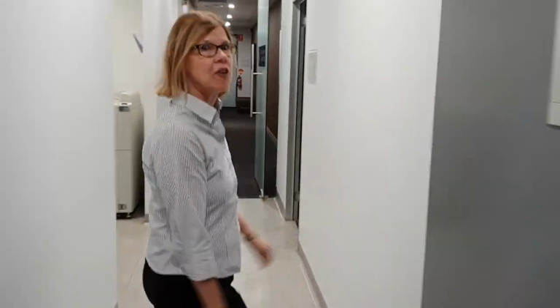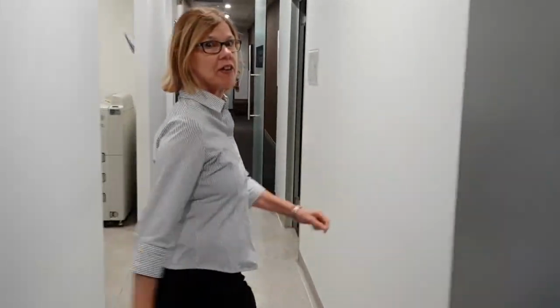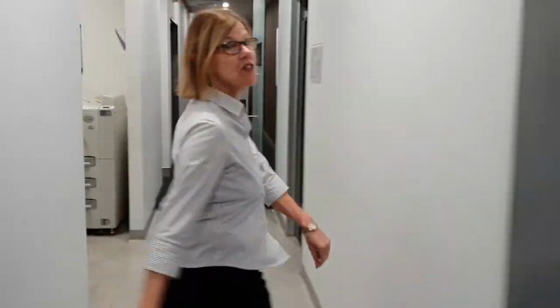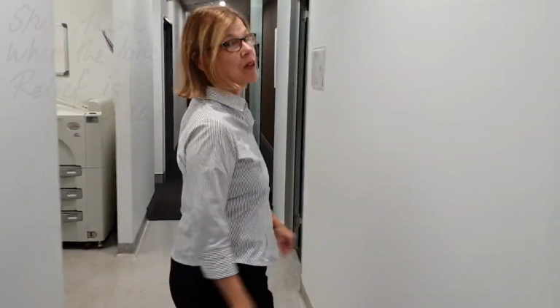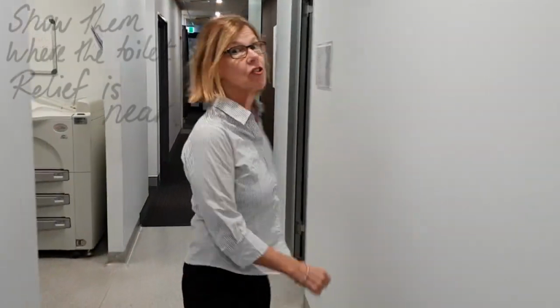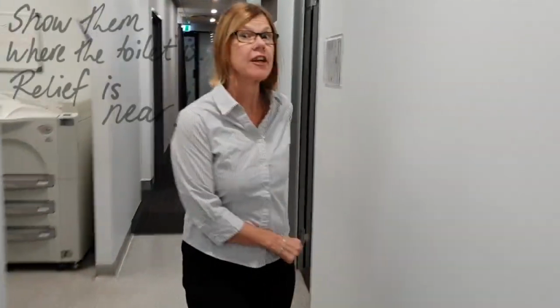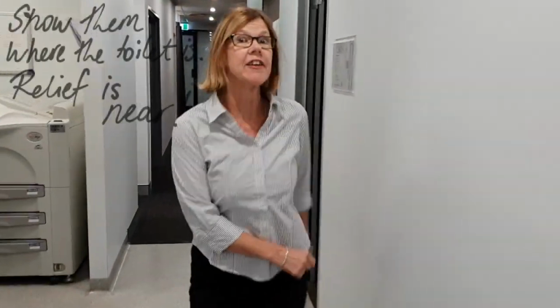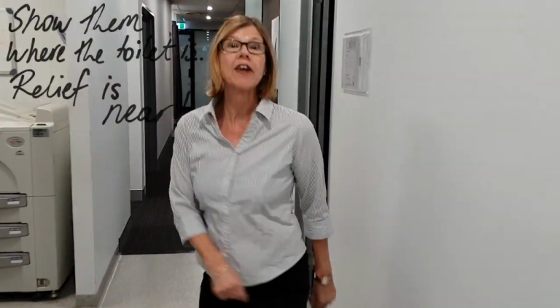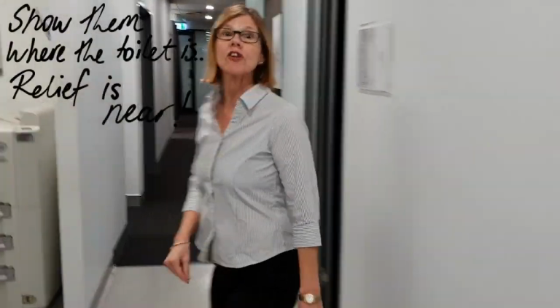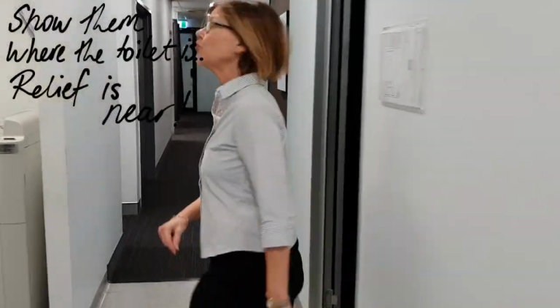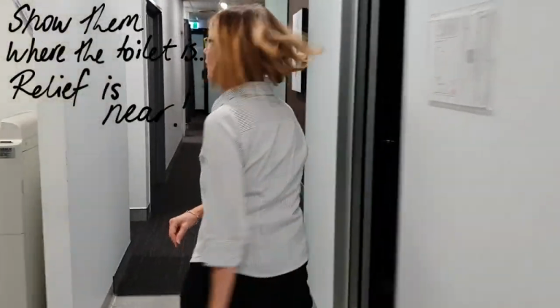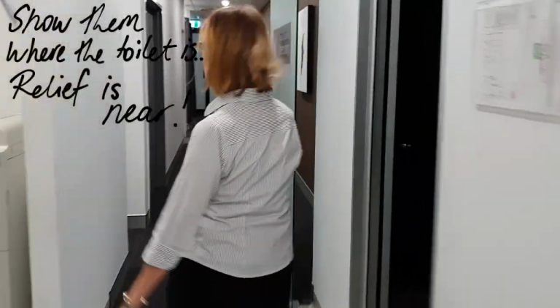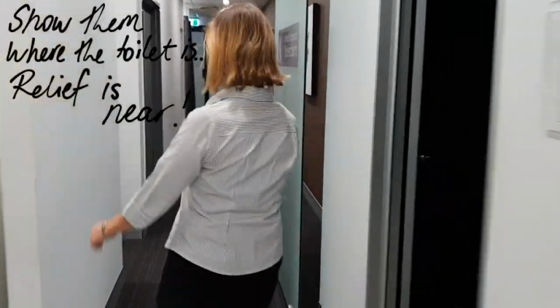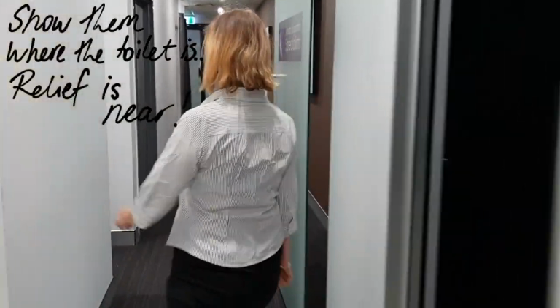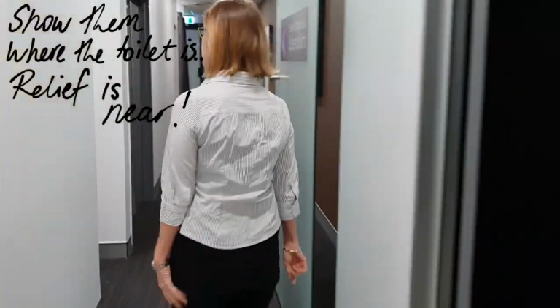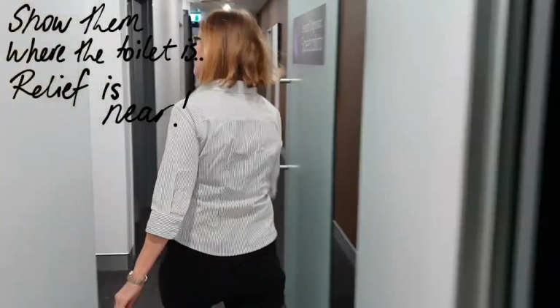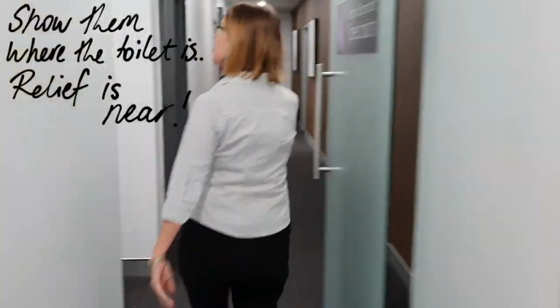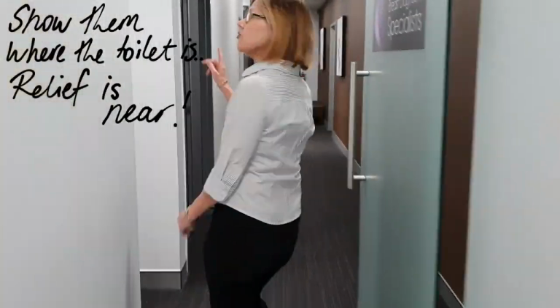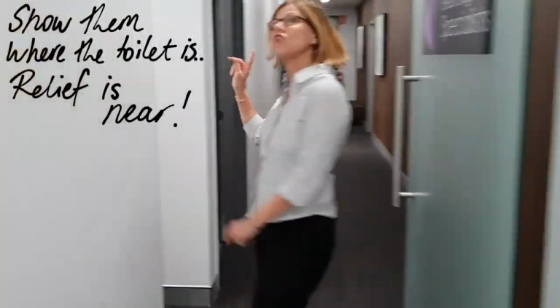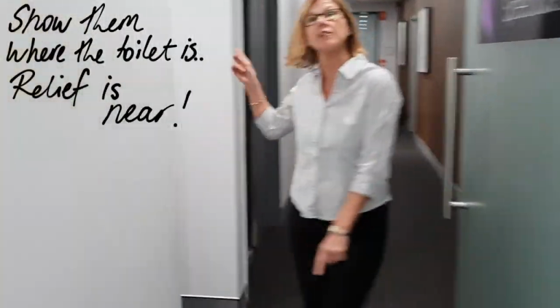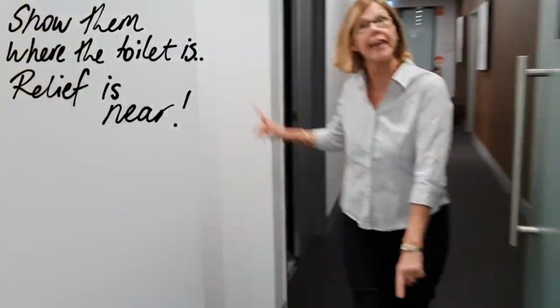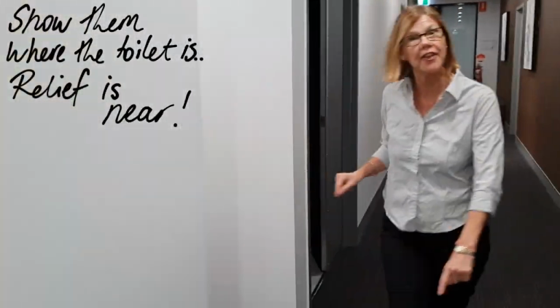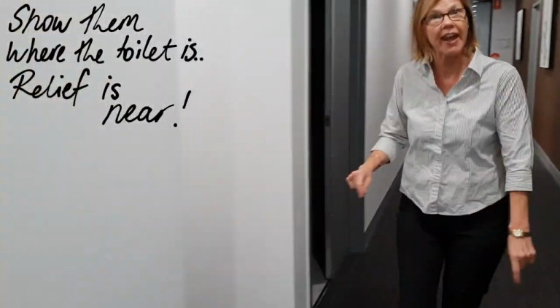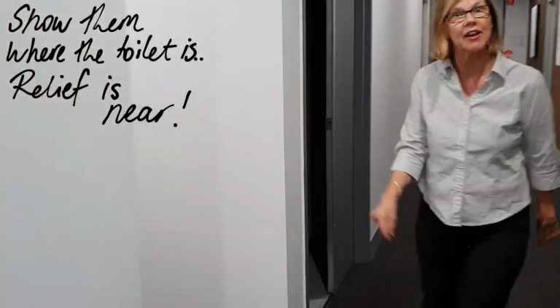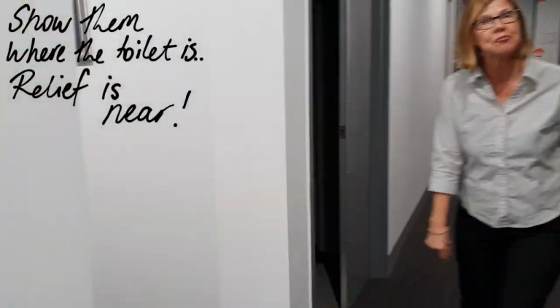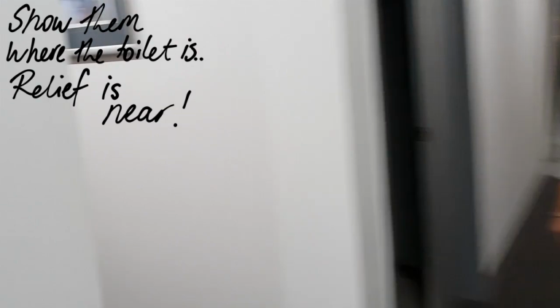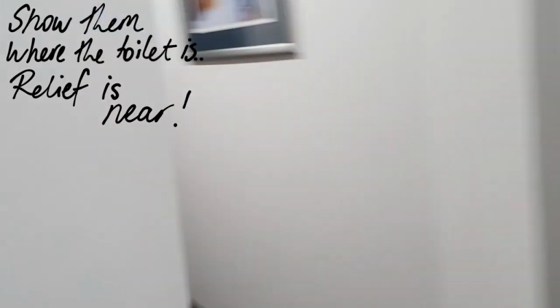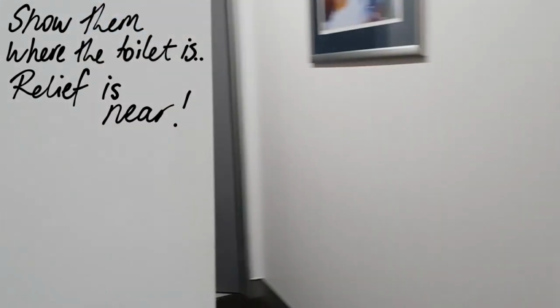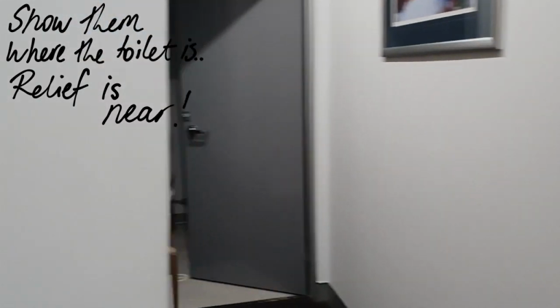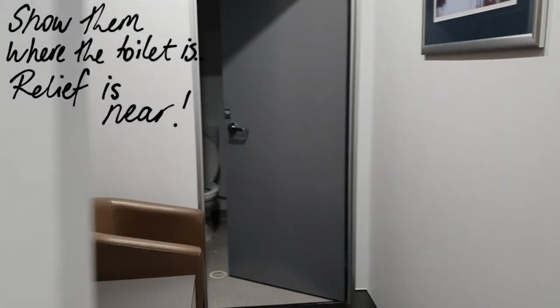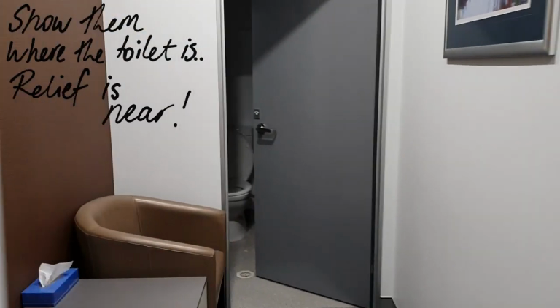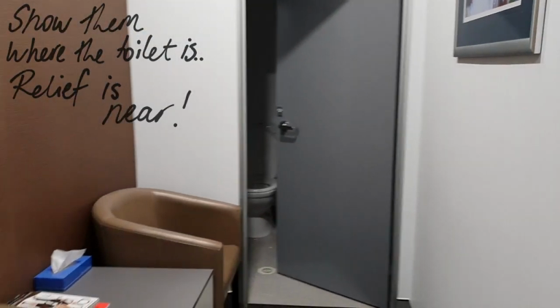This is a bit of a tease, actually — showing you where the toilet is, but it's just down there. You can't have it yet, though.